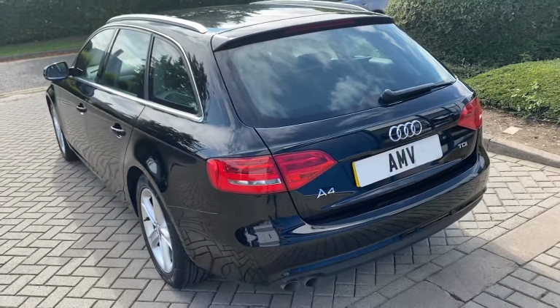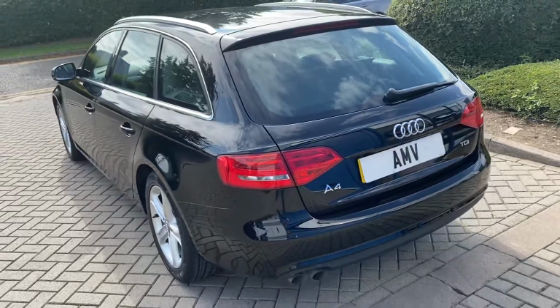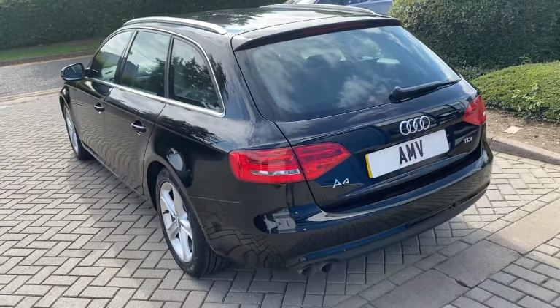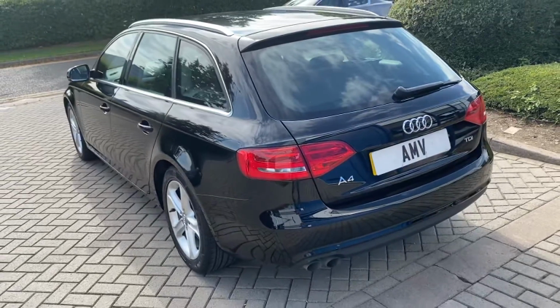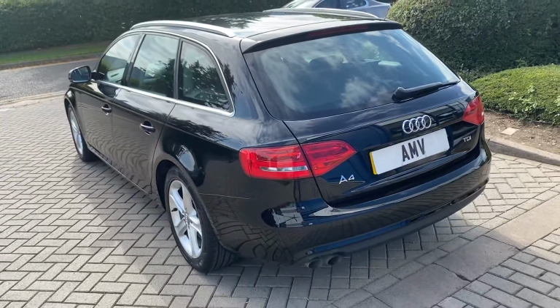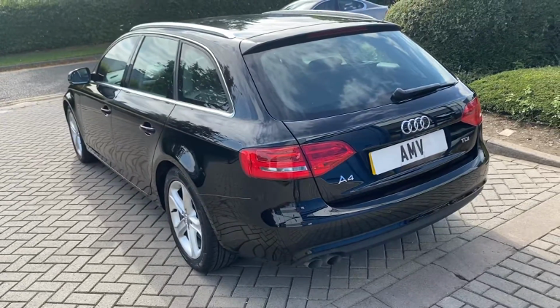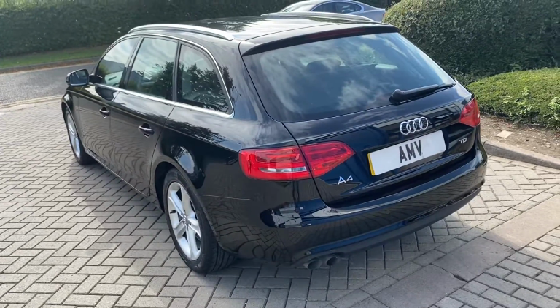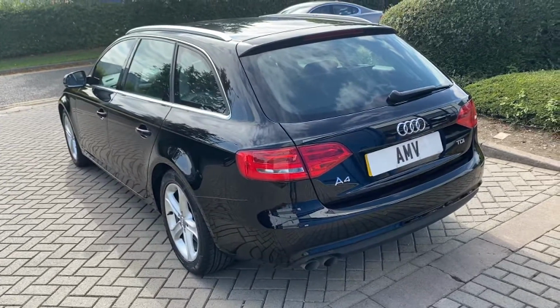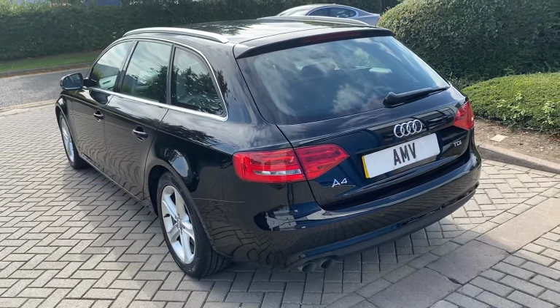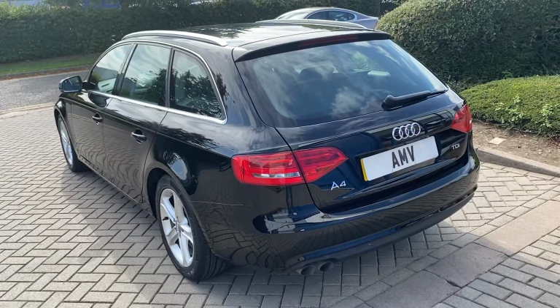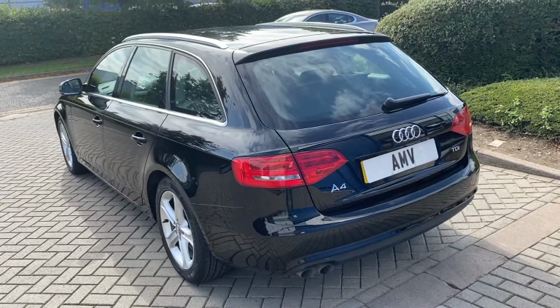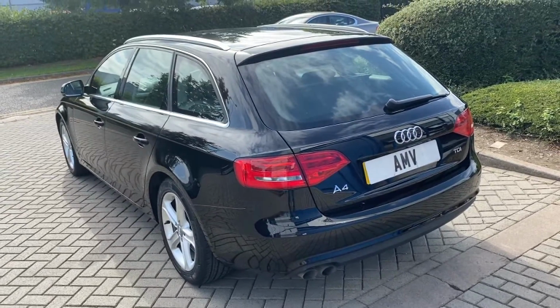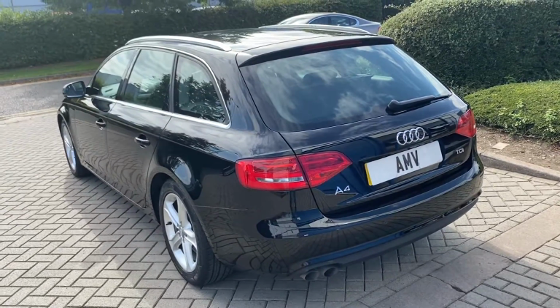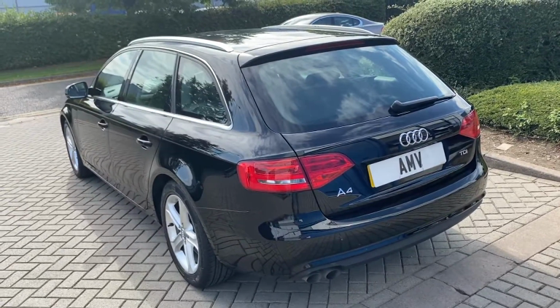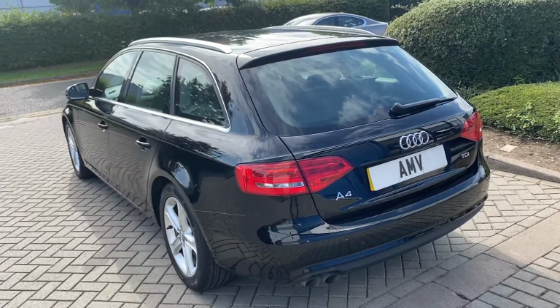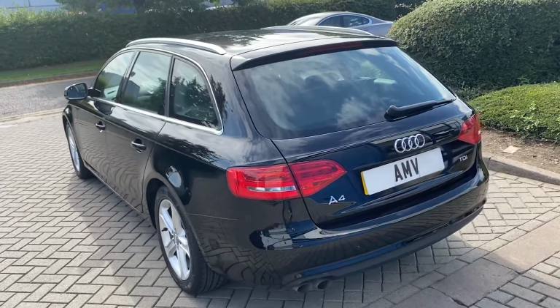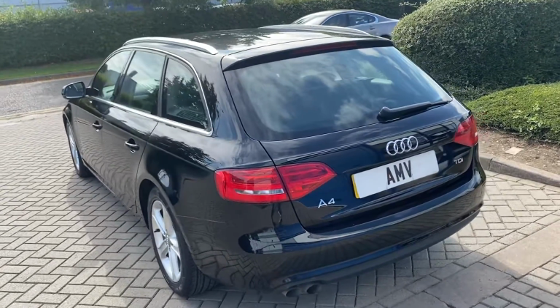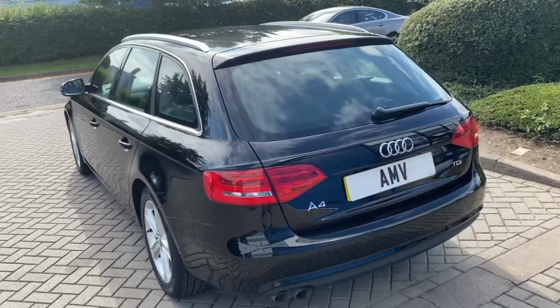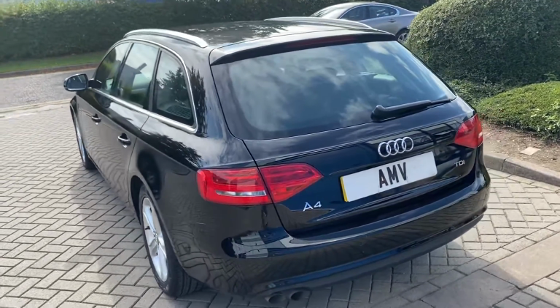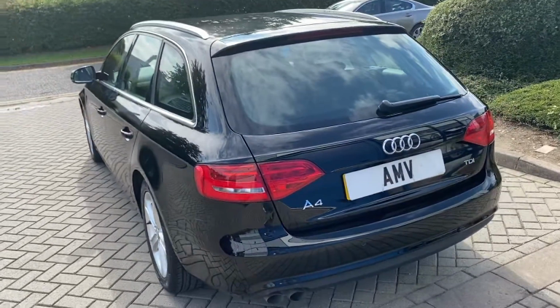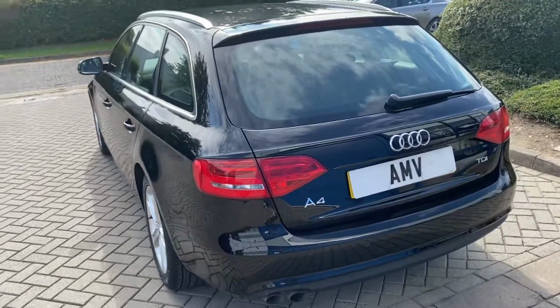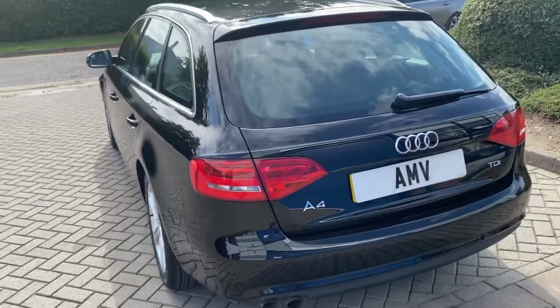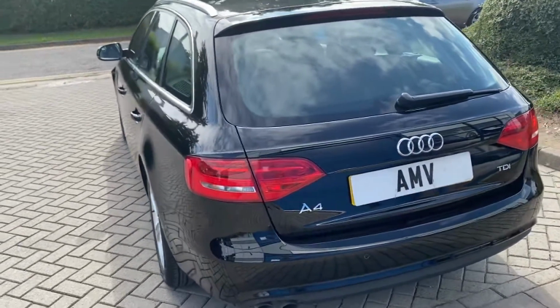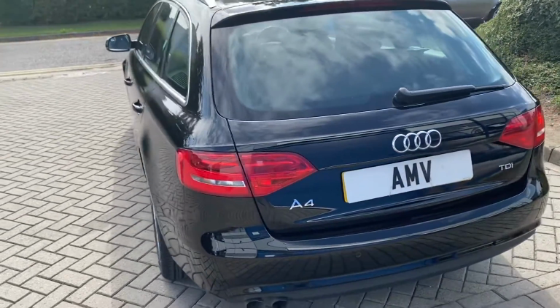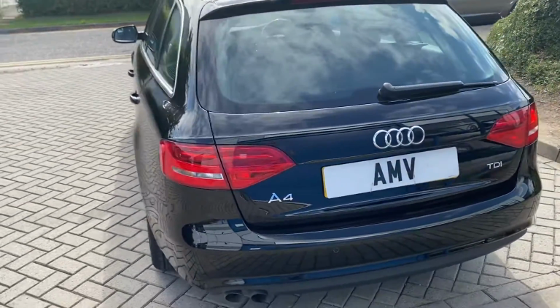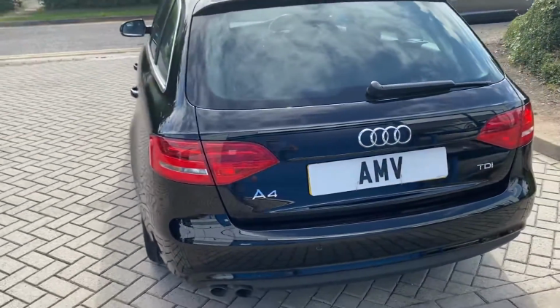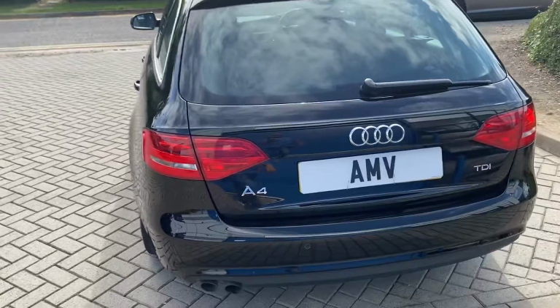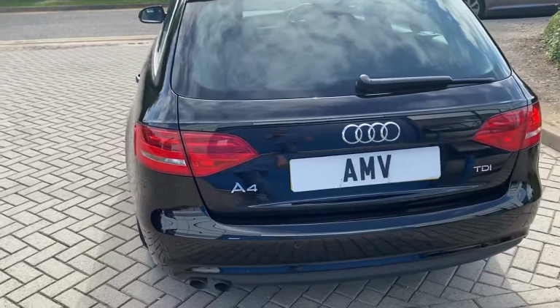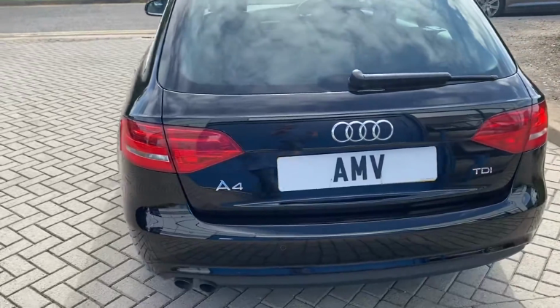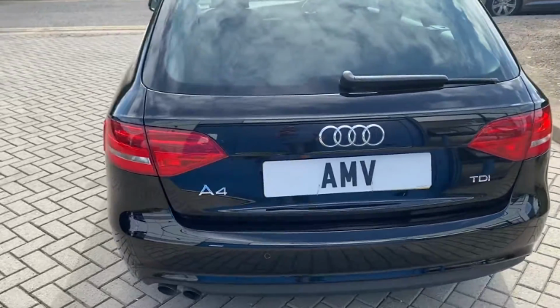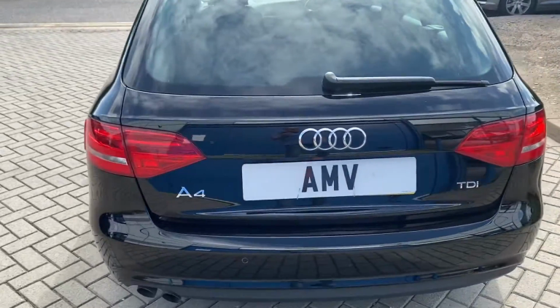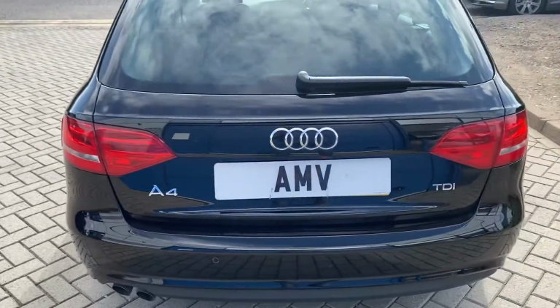Good look down that side — all nice and straight, no dents, no dings, it's really, really tidy. Bumper corners are all really good.